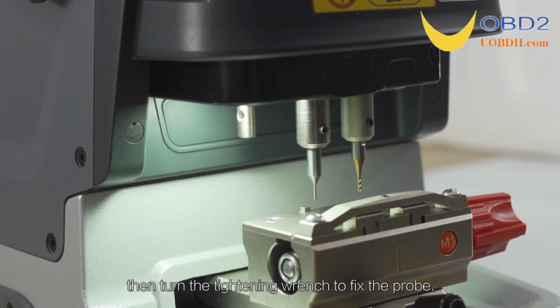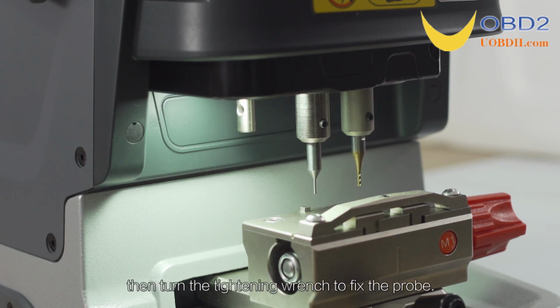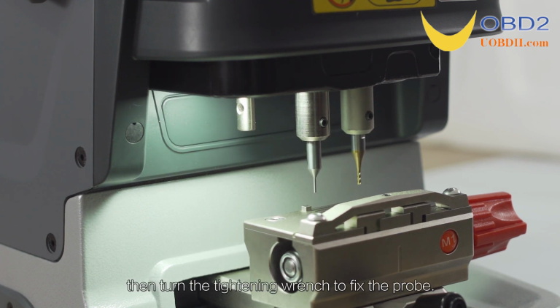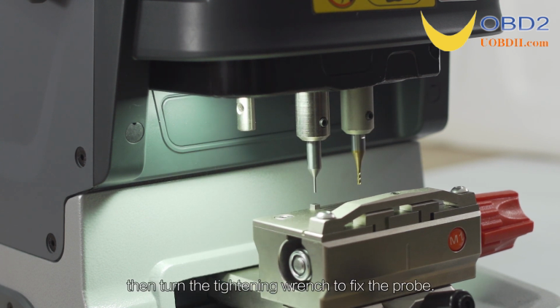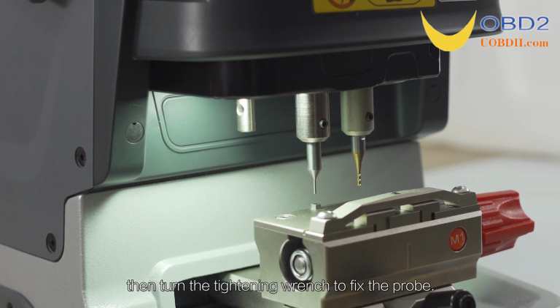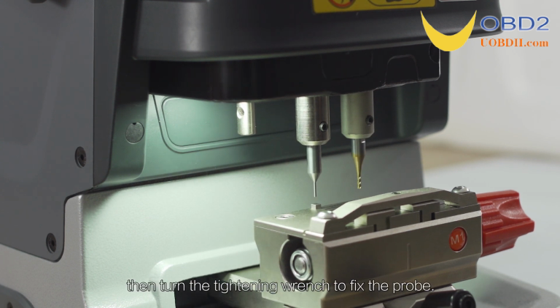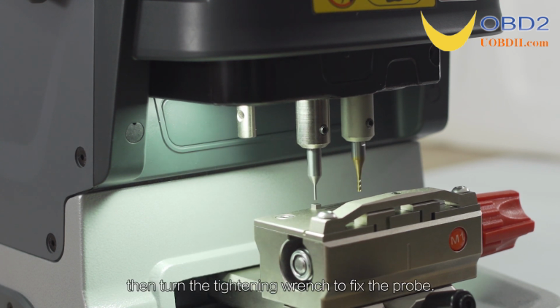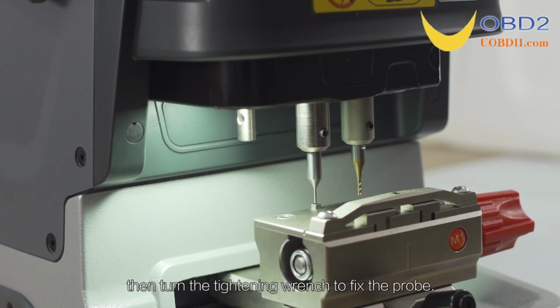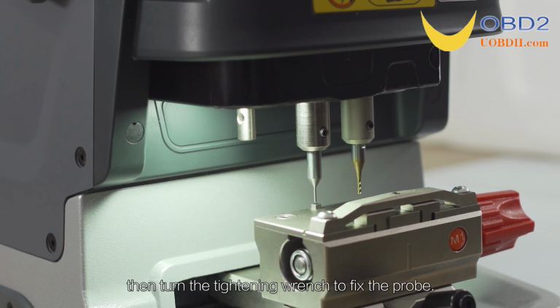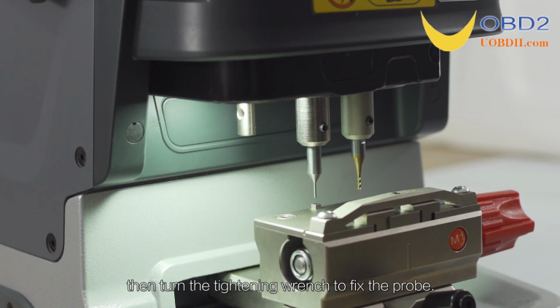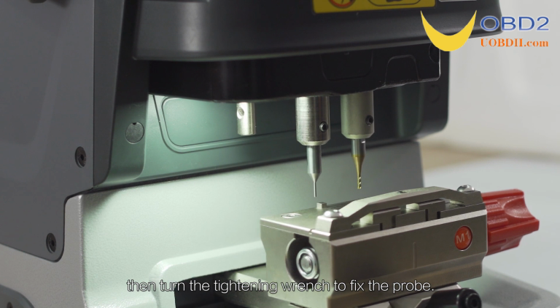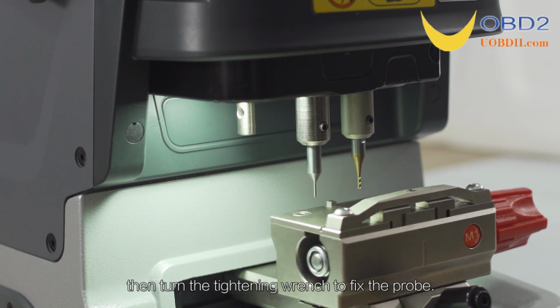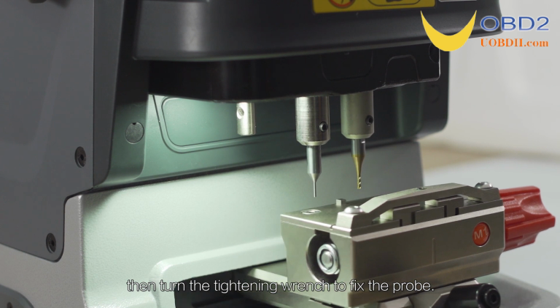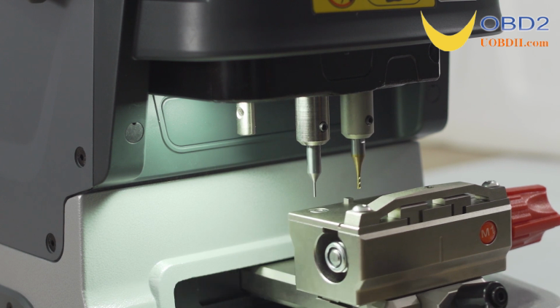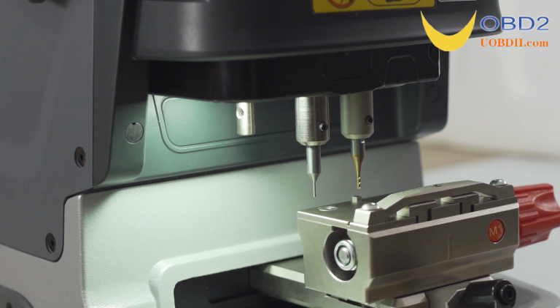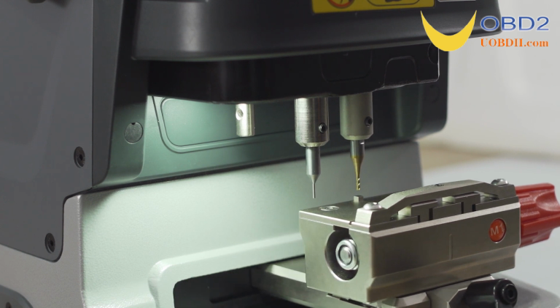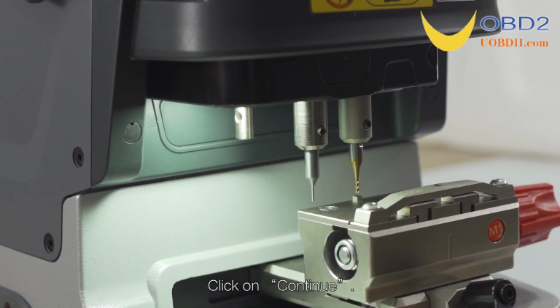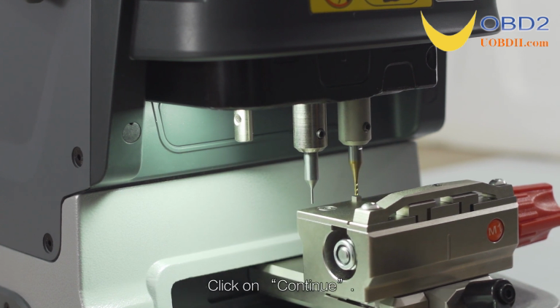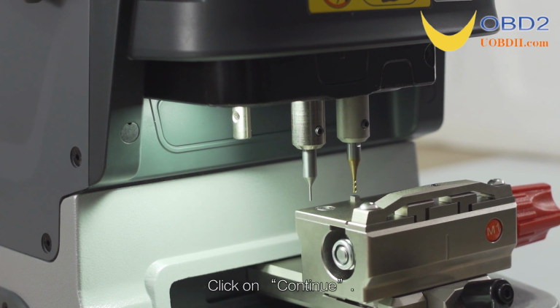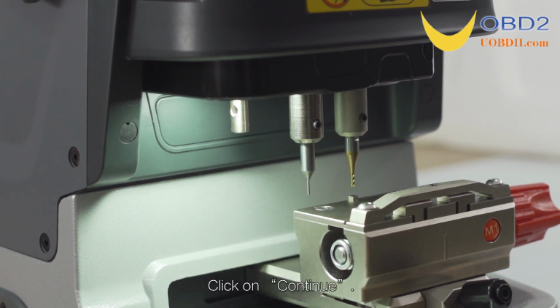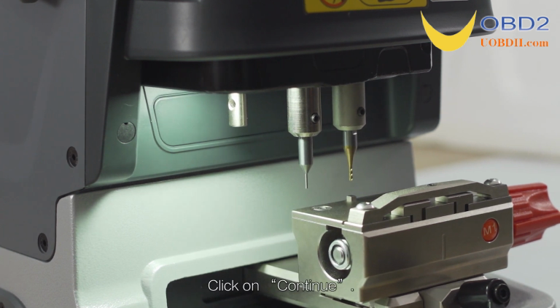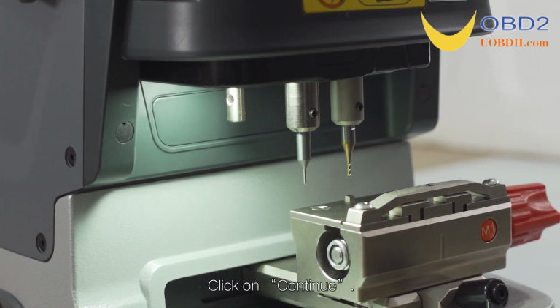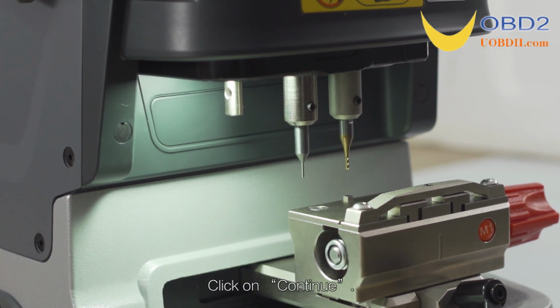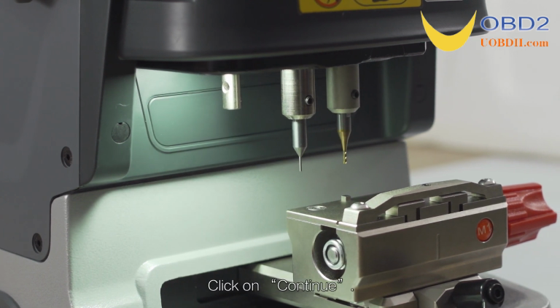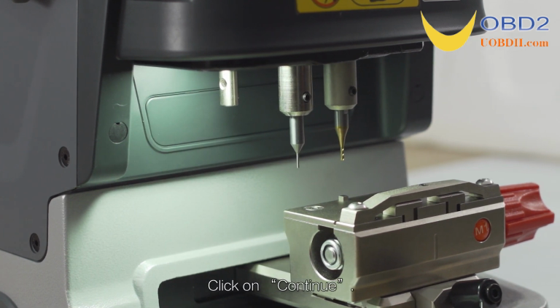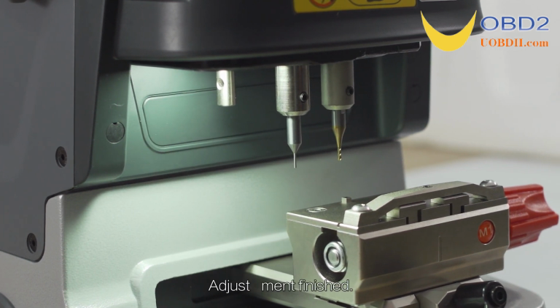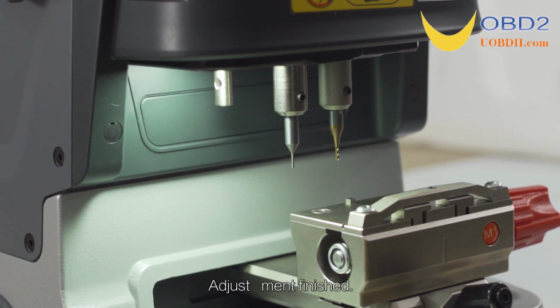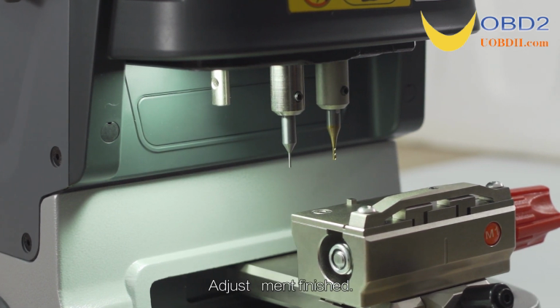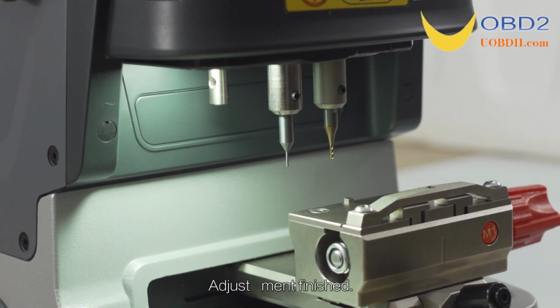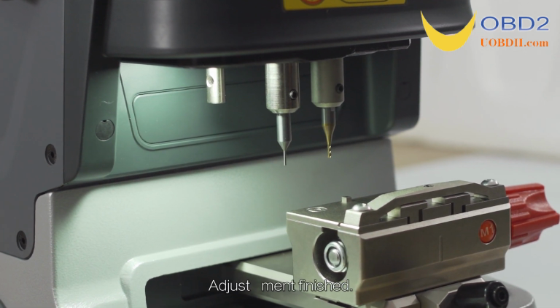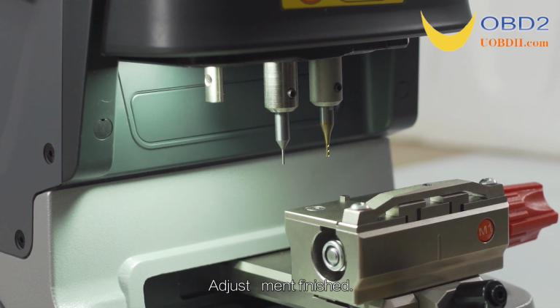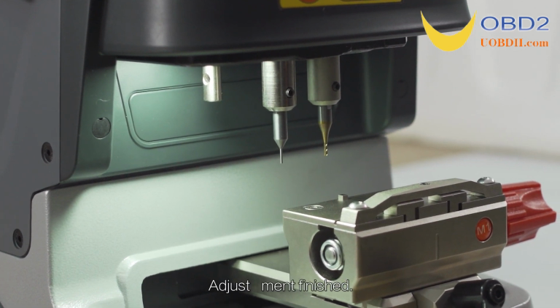Turn the tightening wrench to fix the probe, then click on Continue. Height level adjustment is finished.